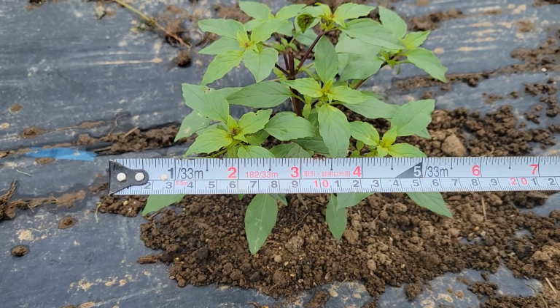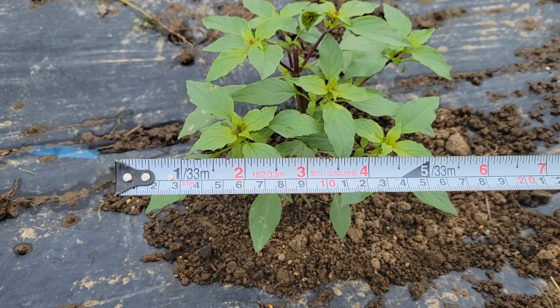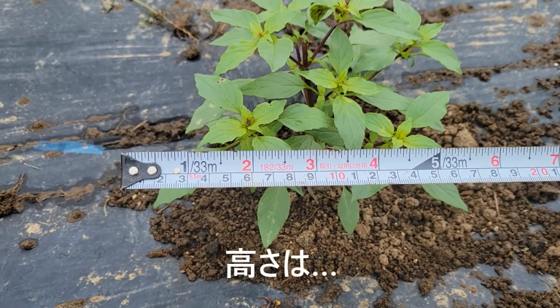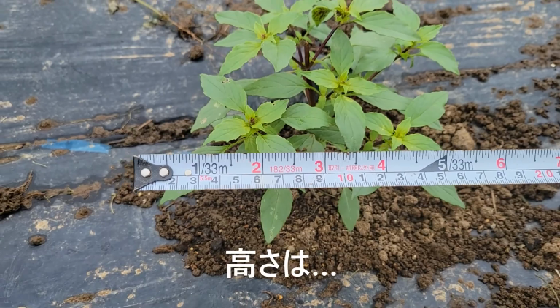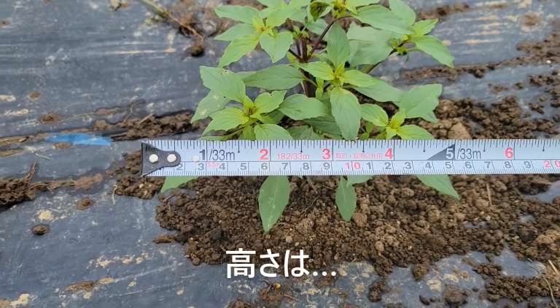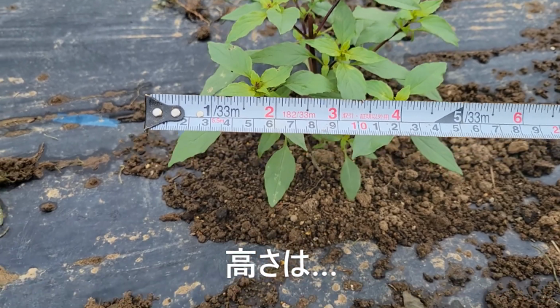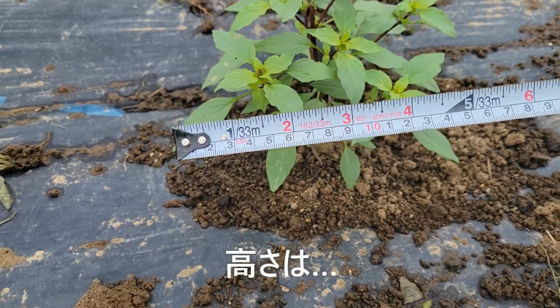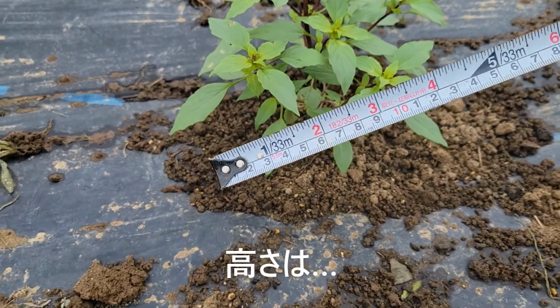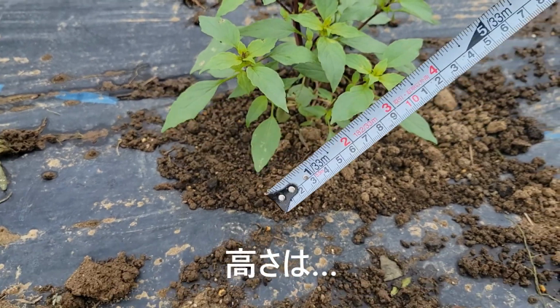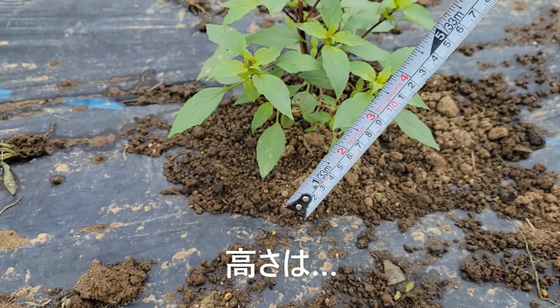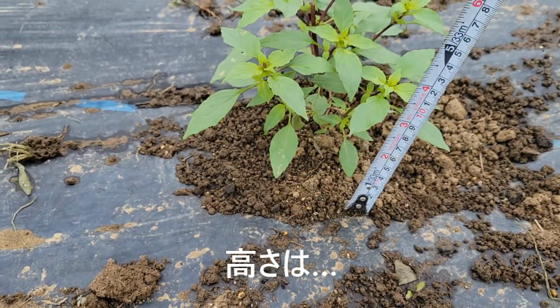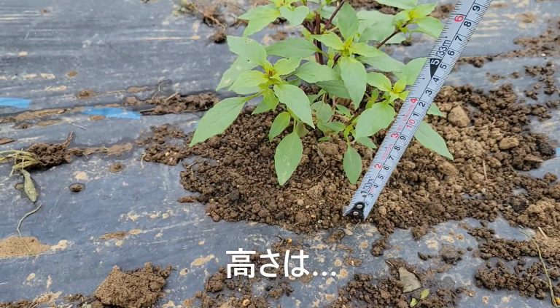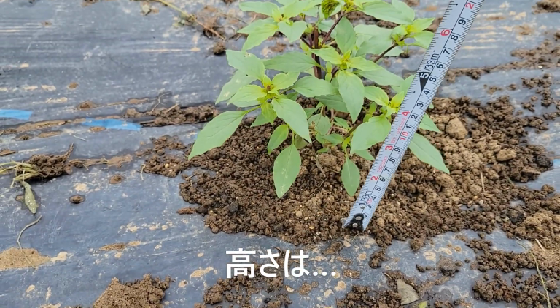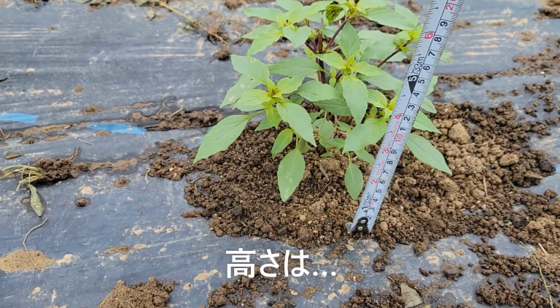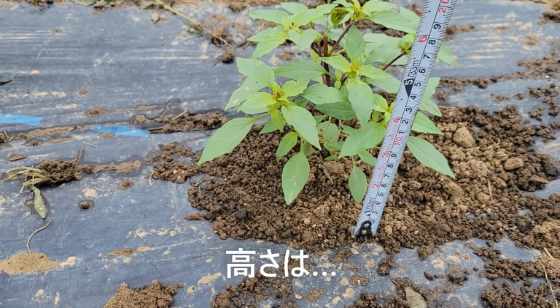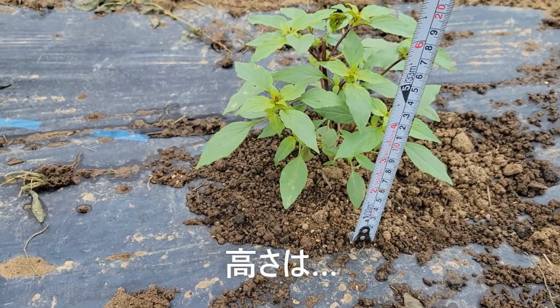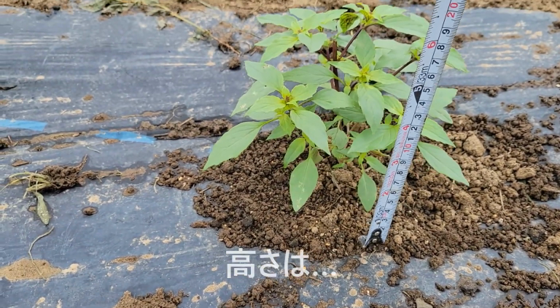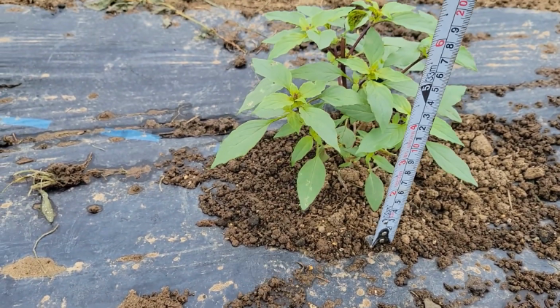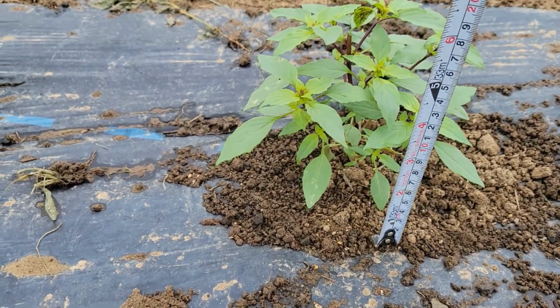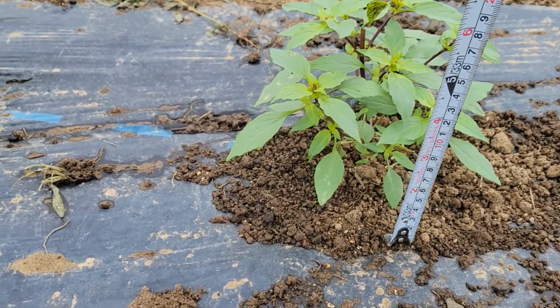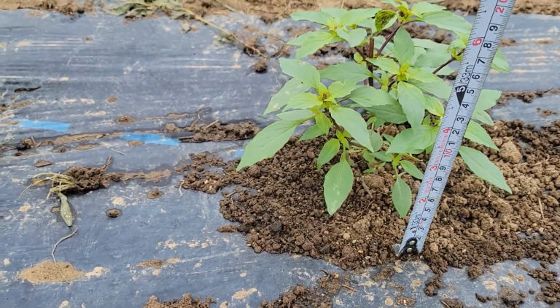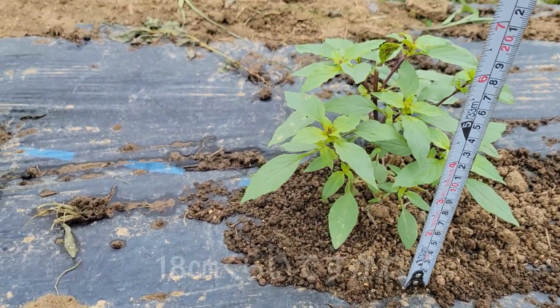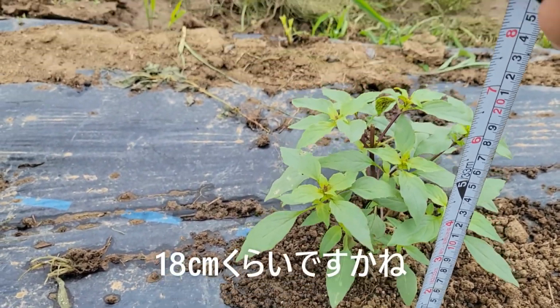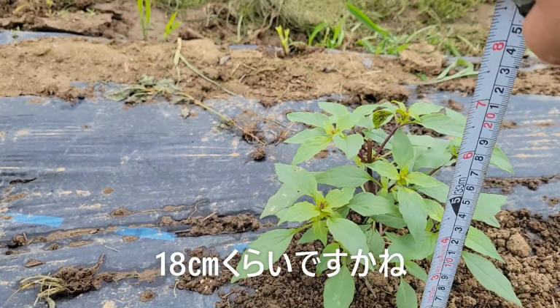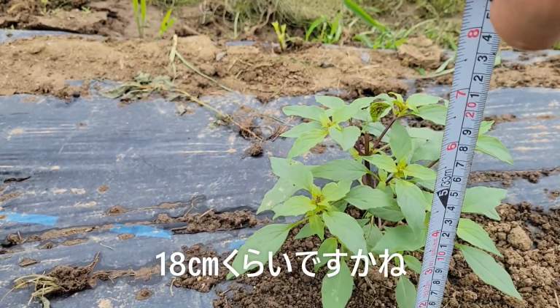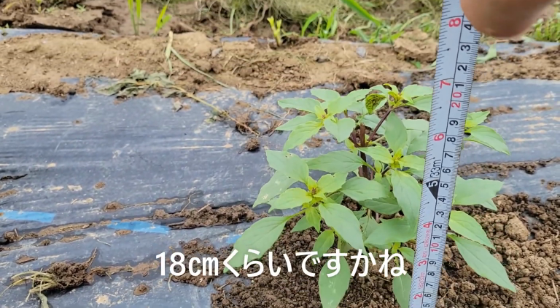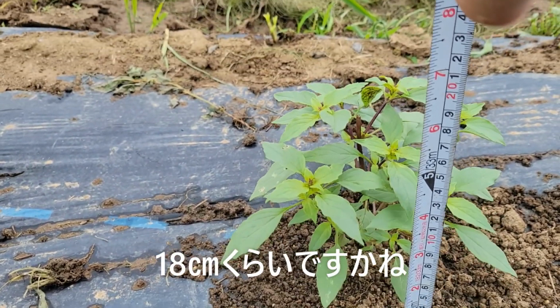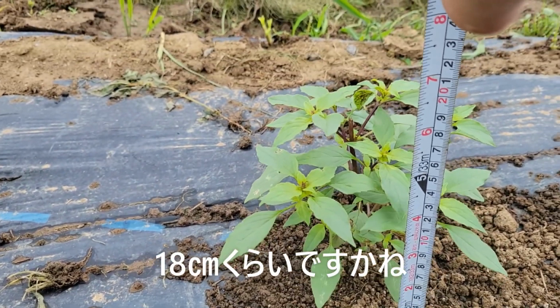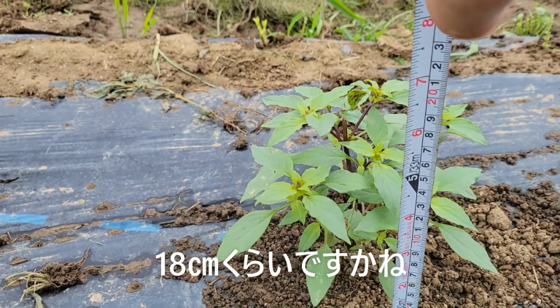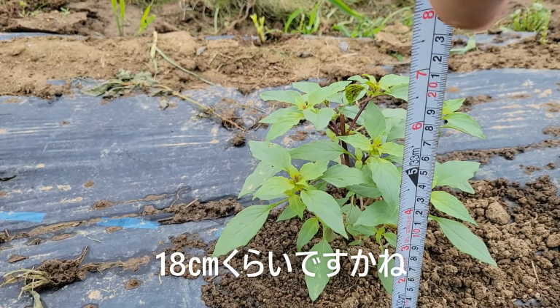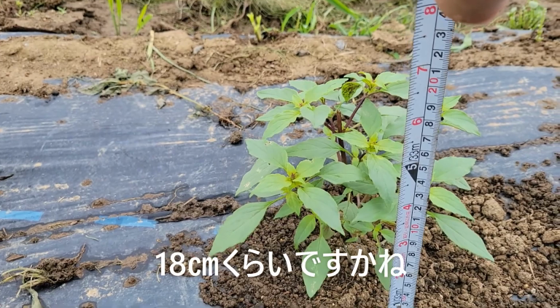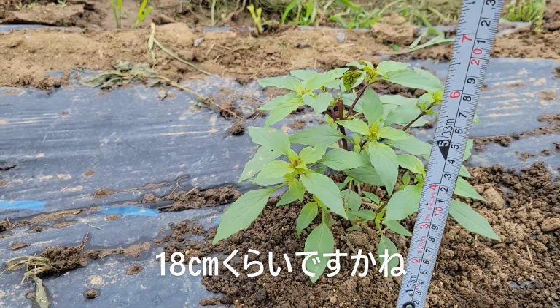今株の広さがそうですね、大体20センチぐらいあります。高さは18センチぐらいですかね。